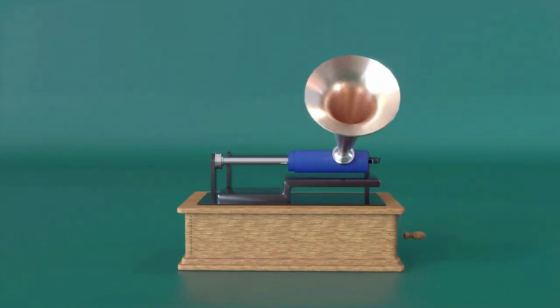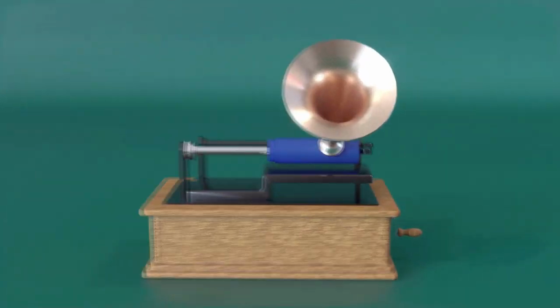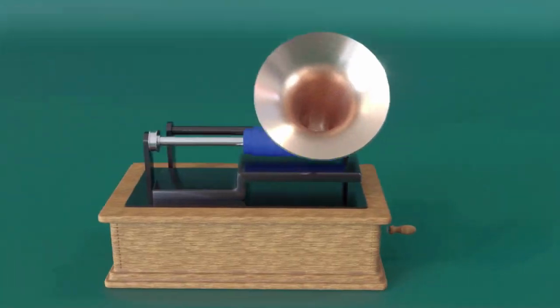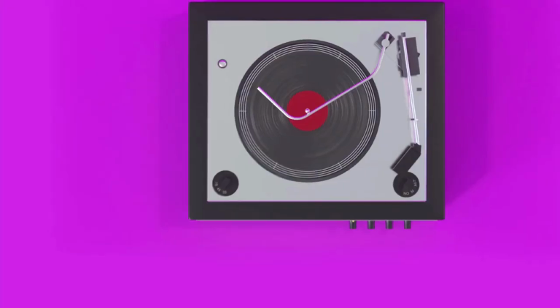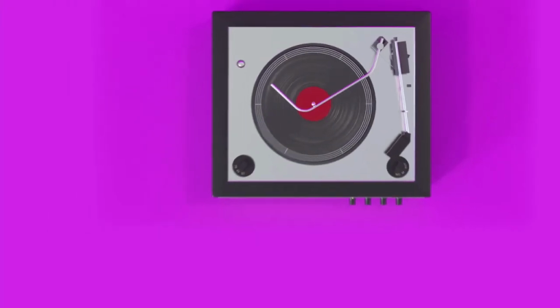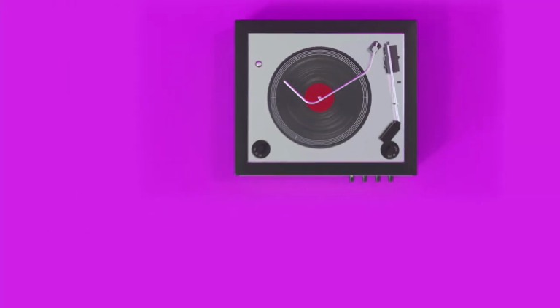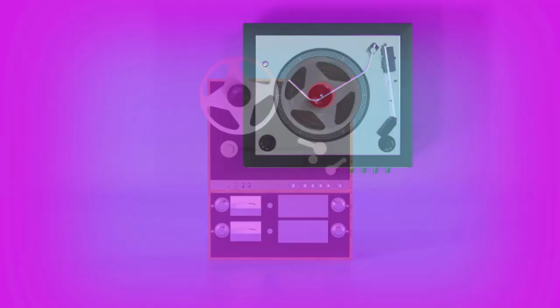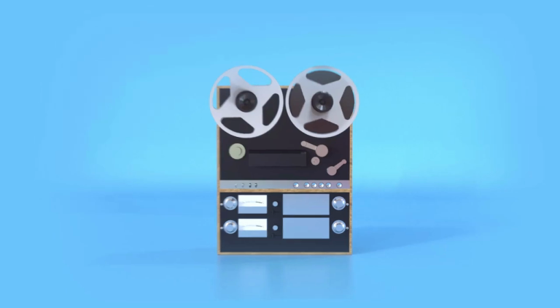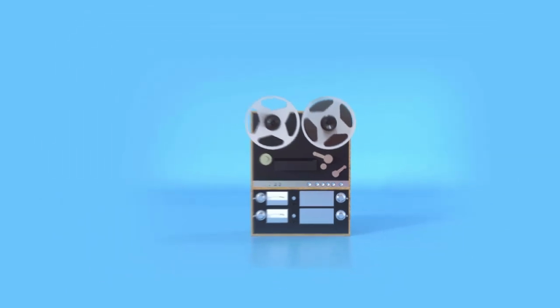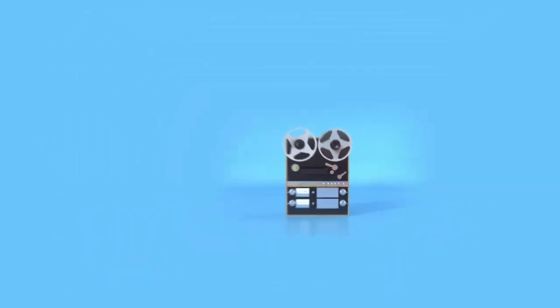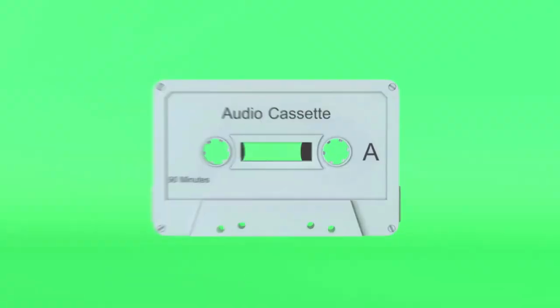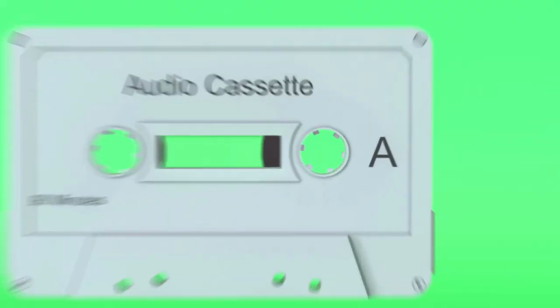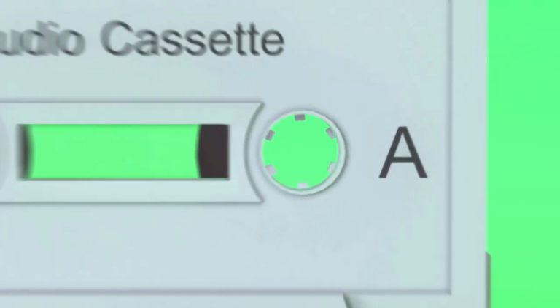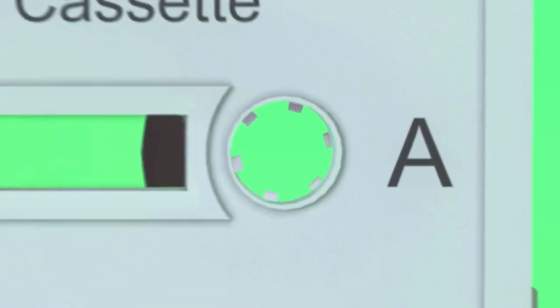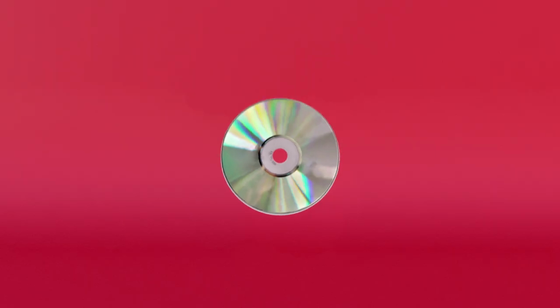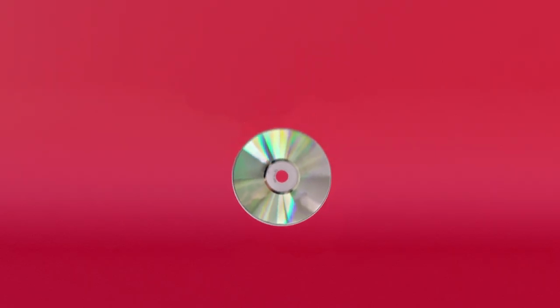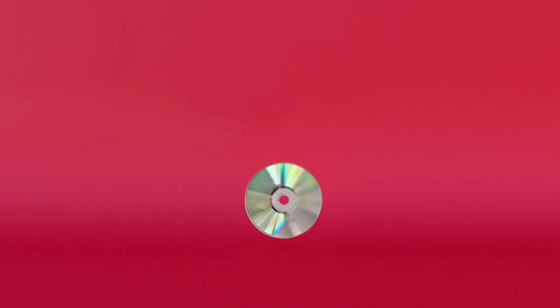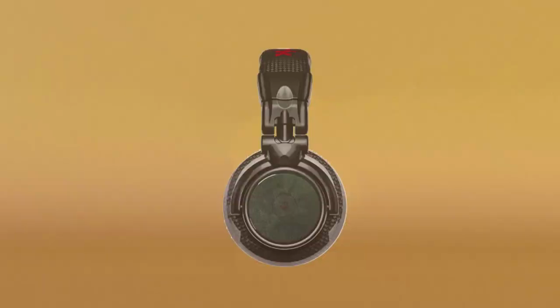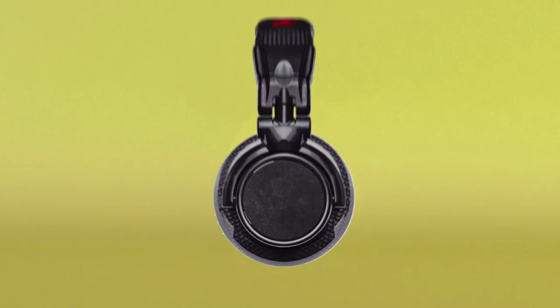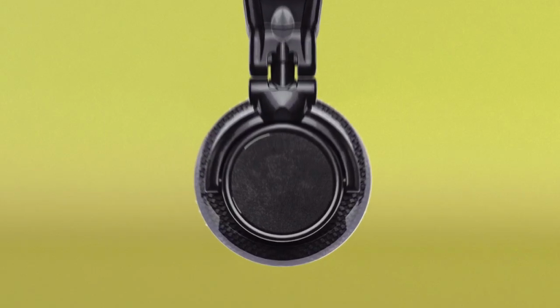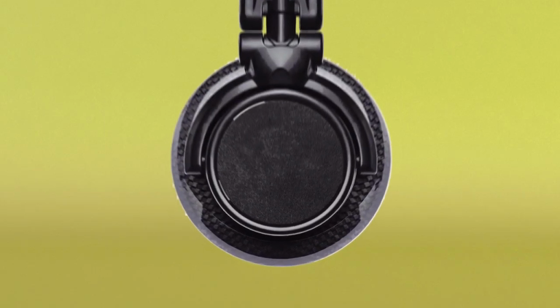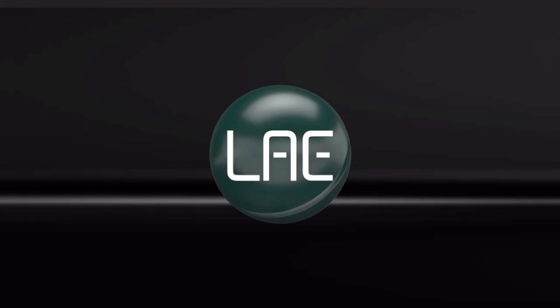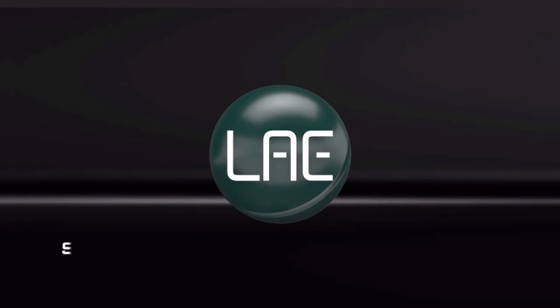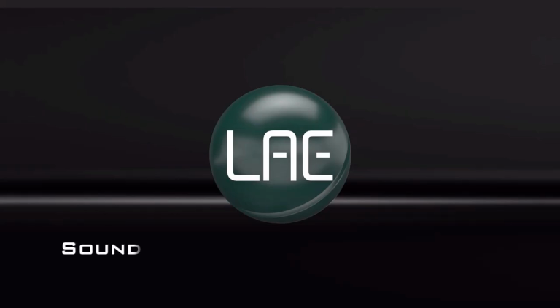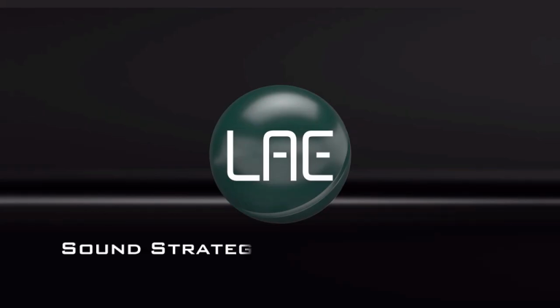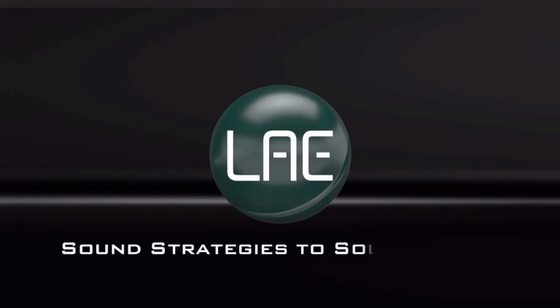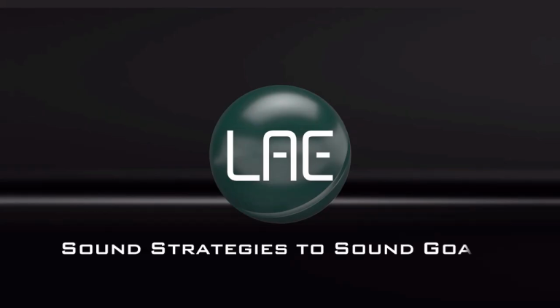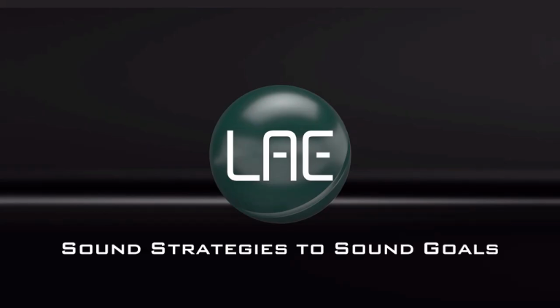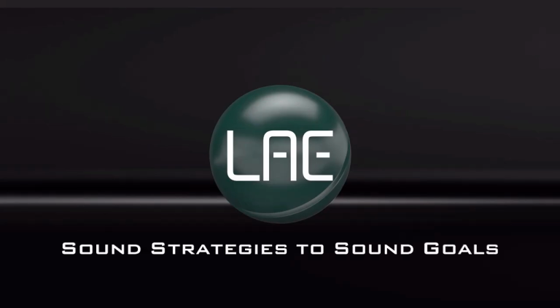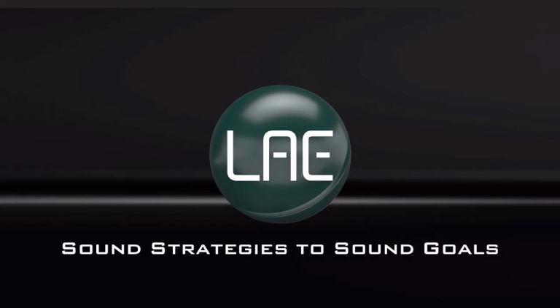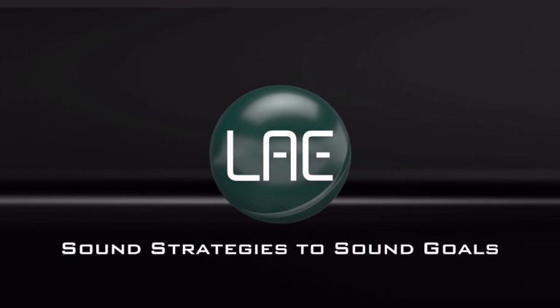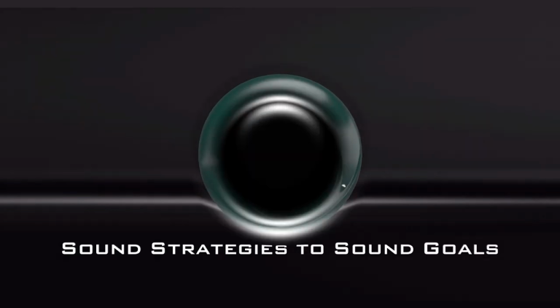Learn audio engineering. Learn audio now. Sound strategies to sound goals.